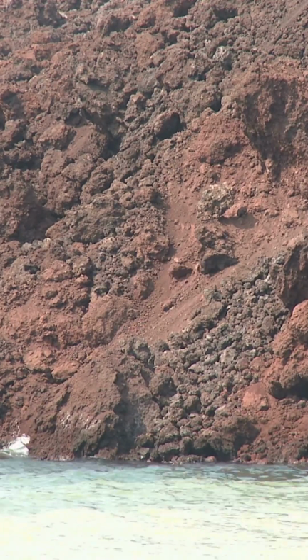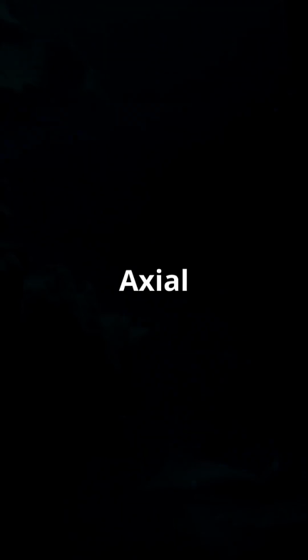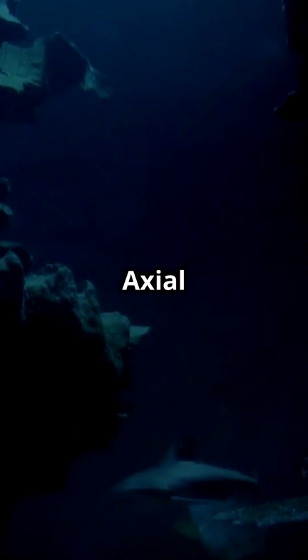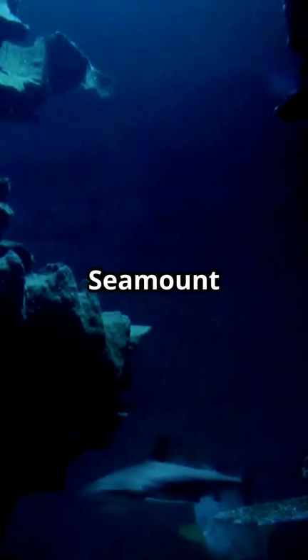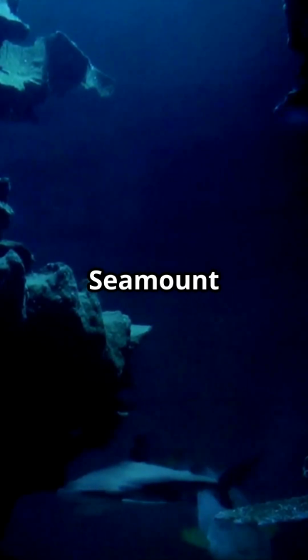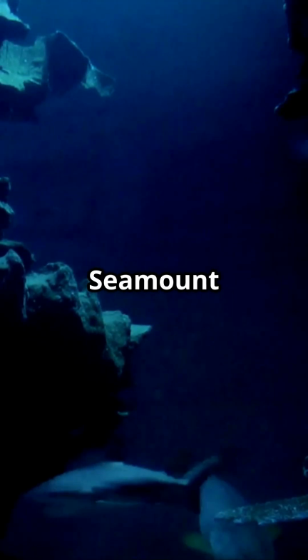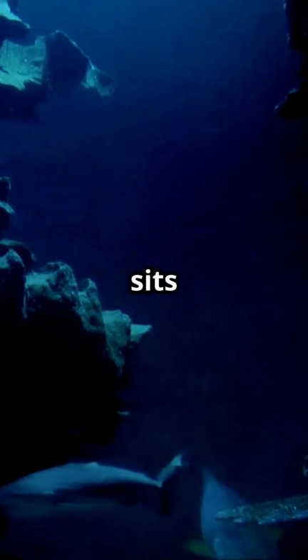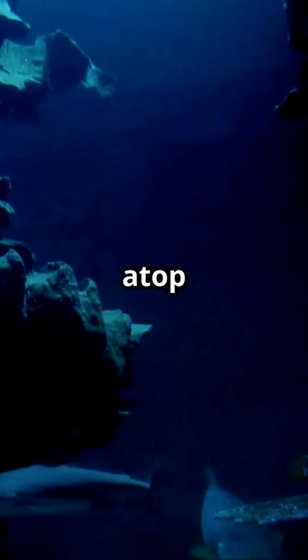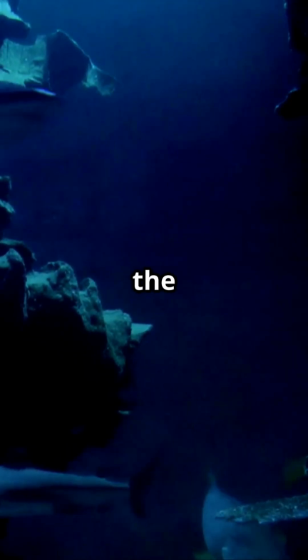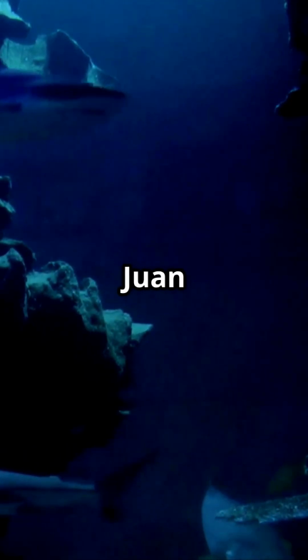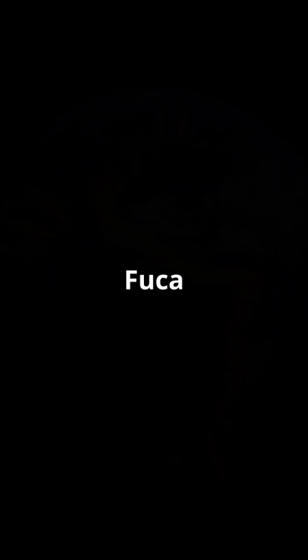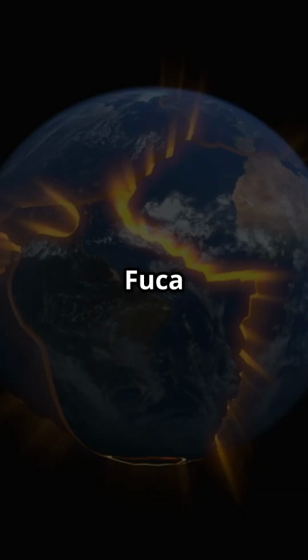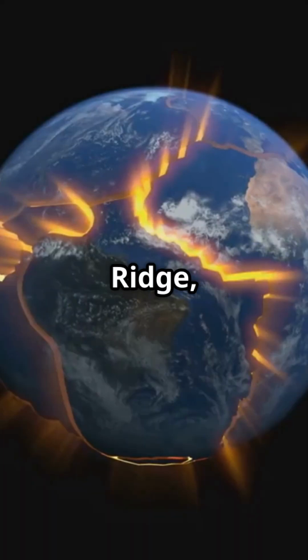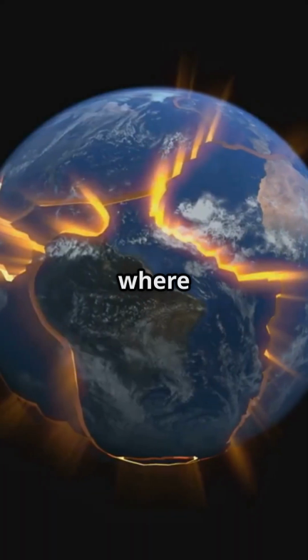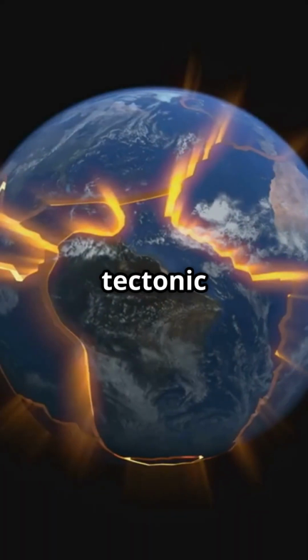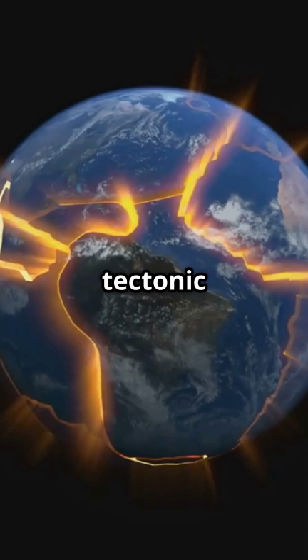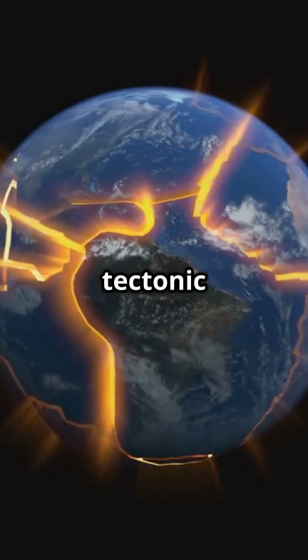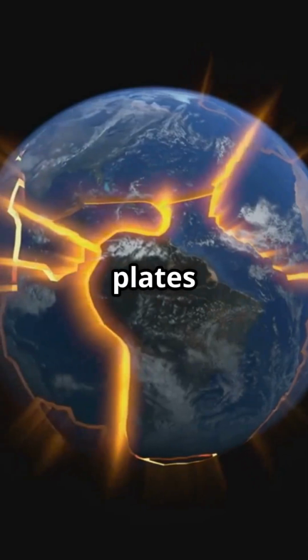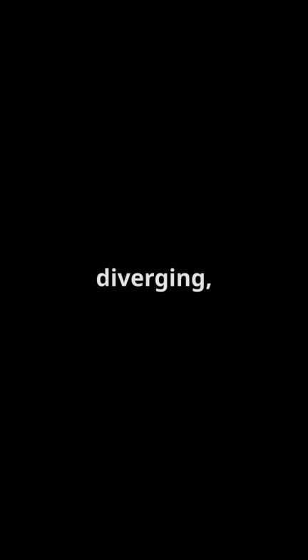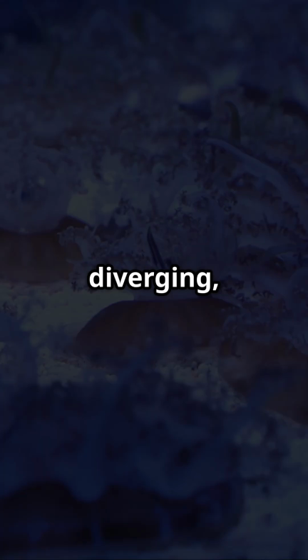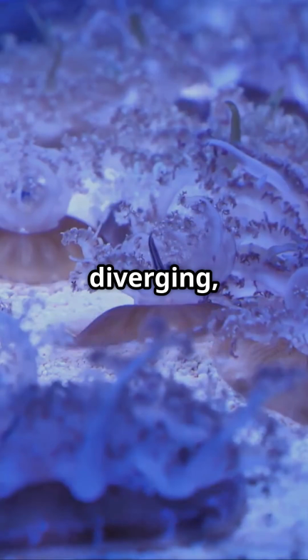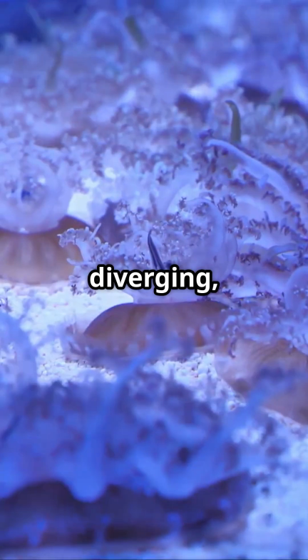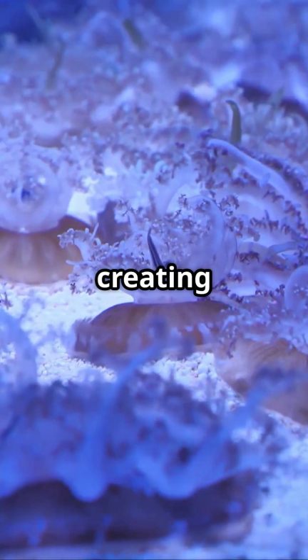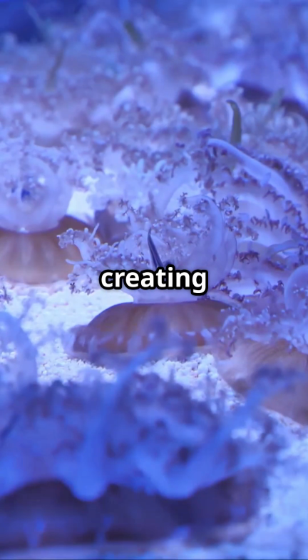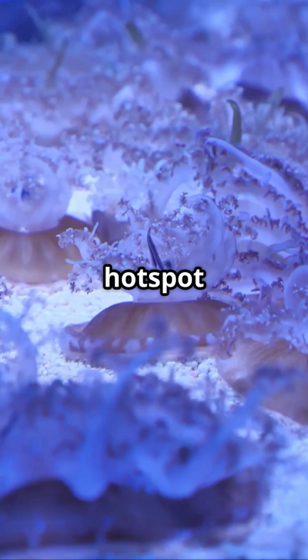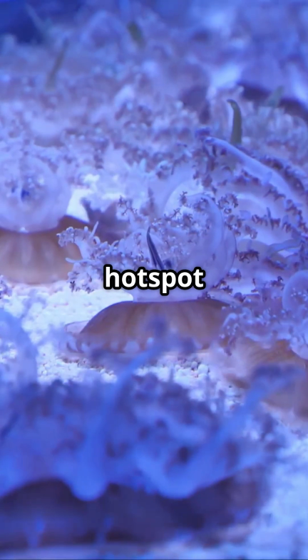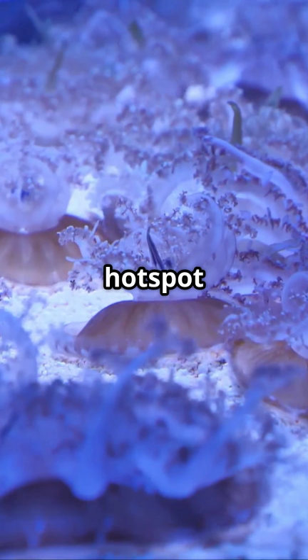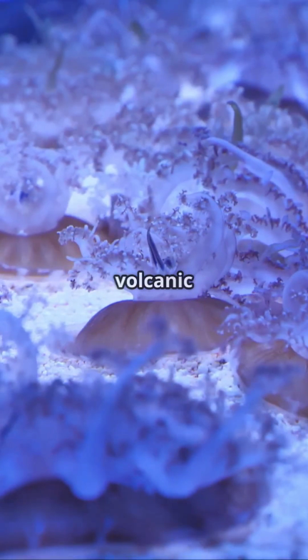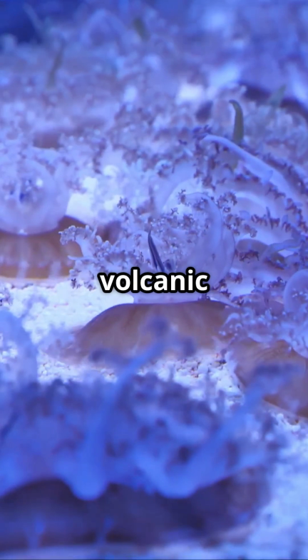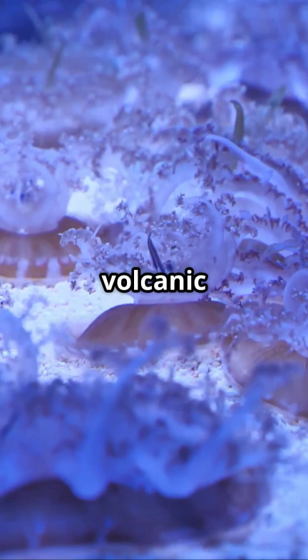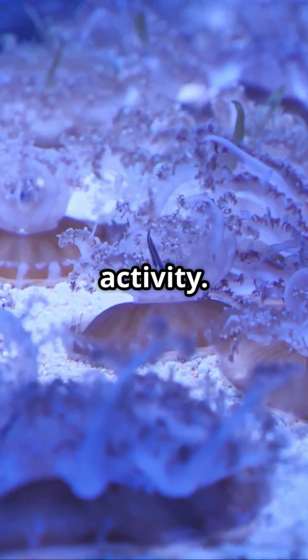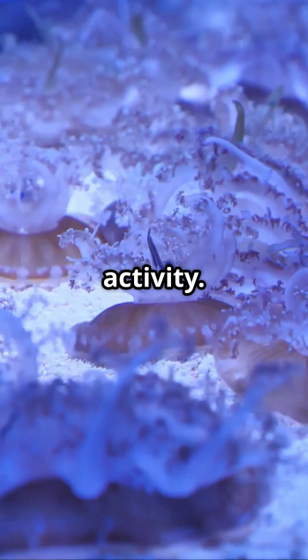Axial Seamount sits atop the Juan de Fuca Ridge where tectonic plates are diverging, creating a hotspot for volcanic activity.